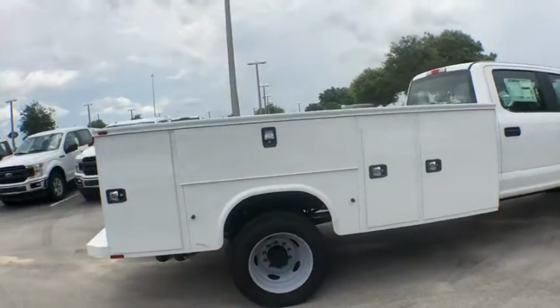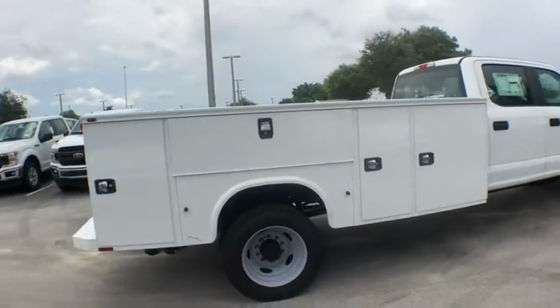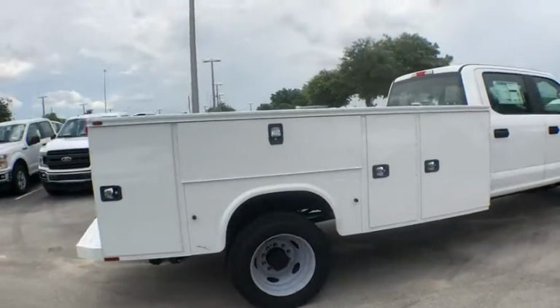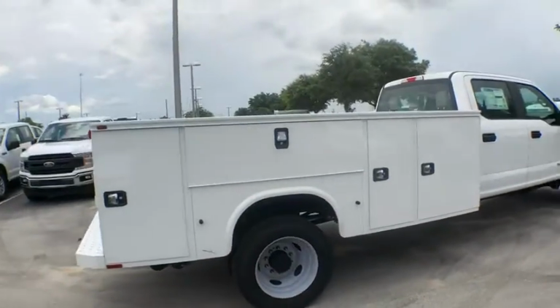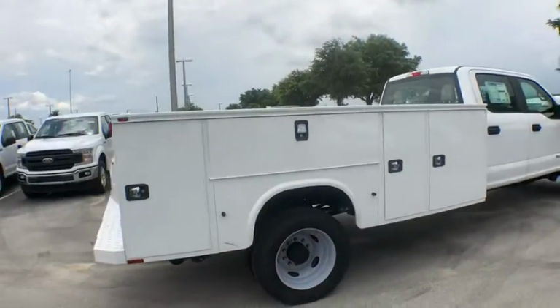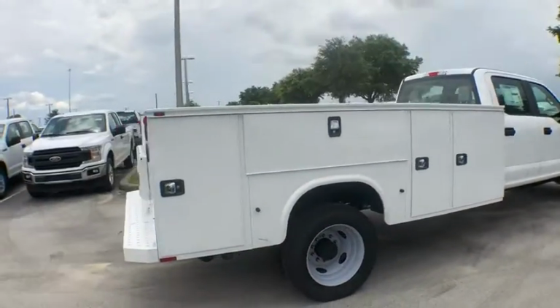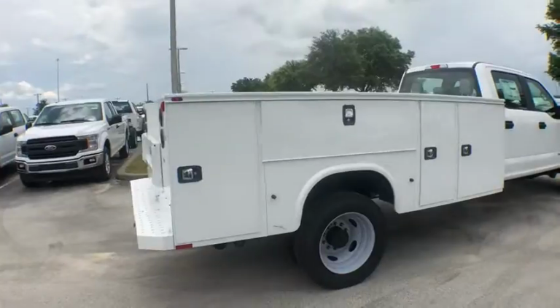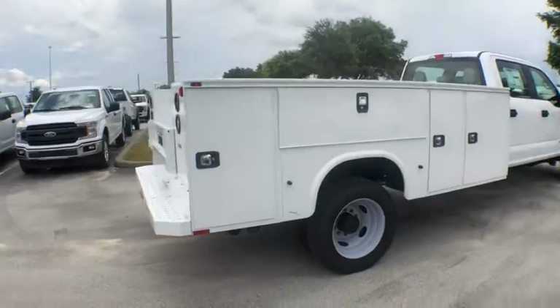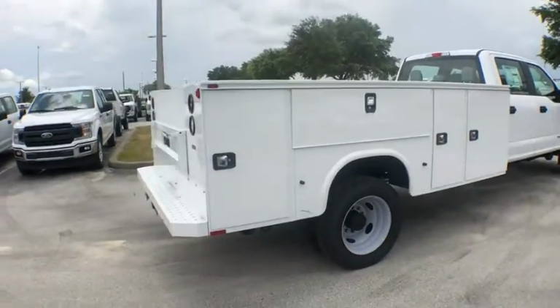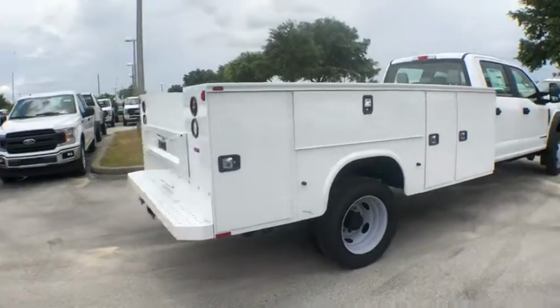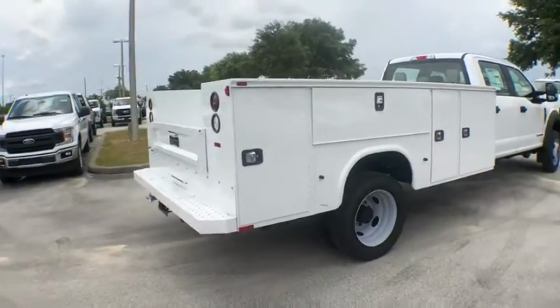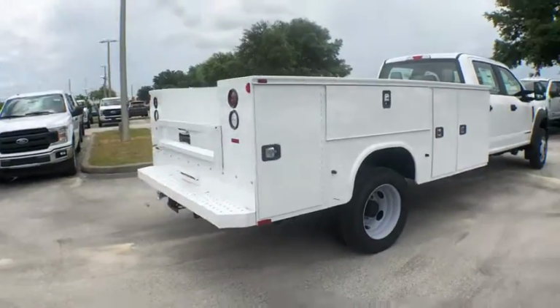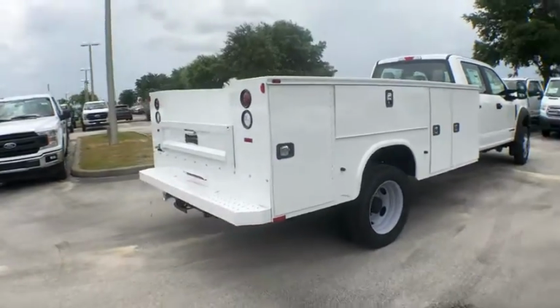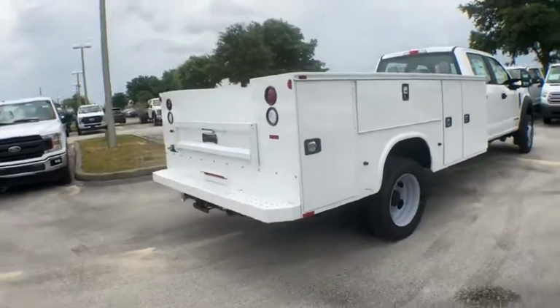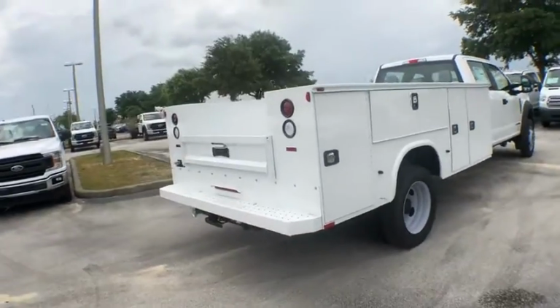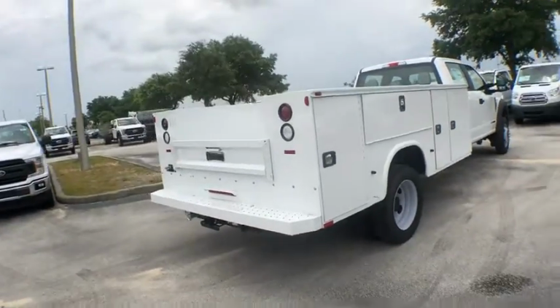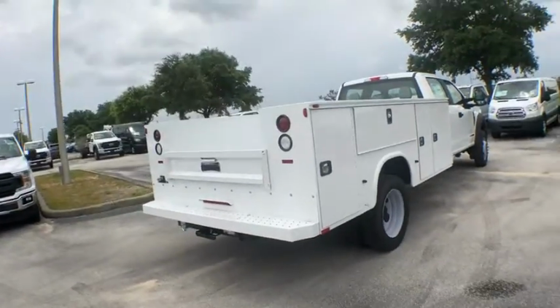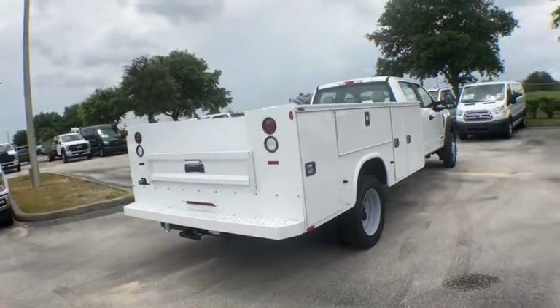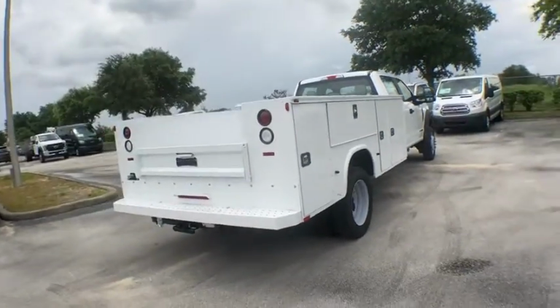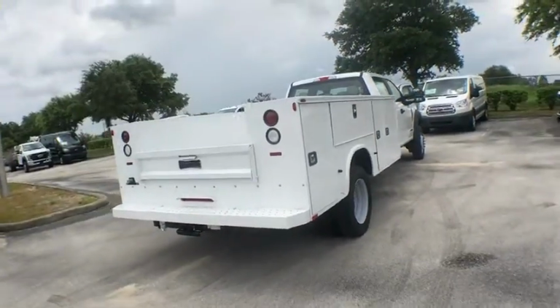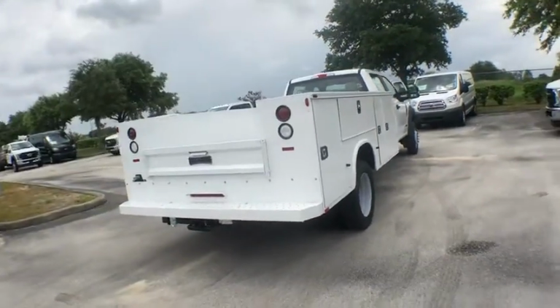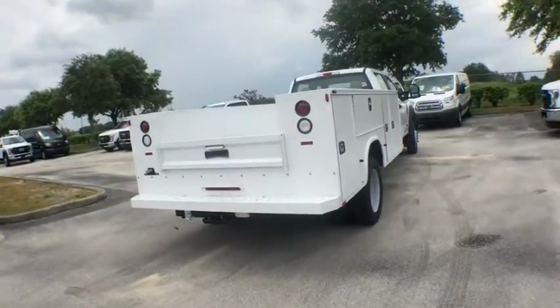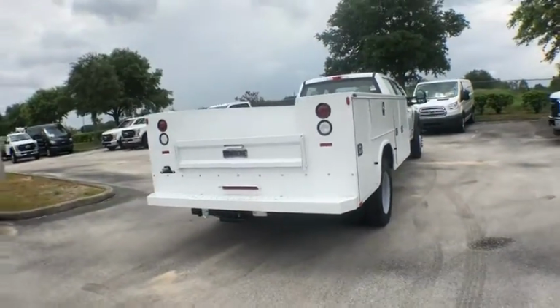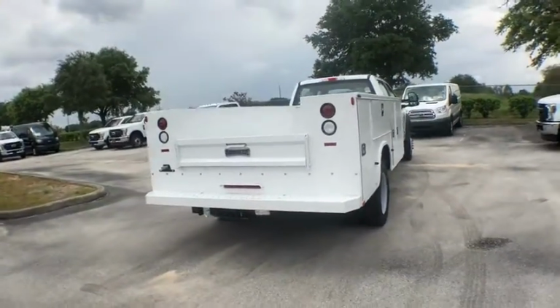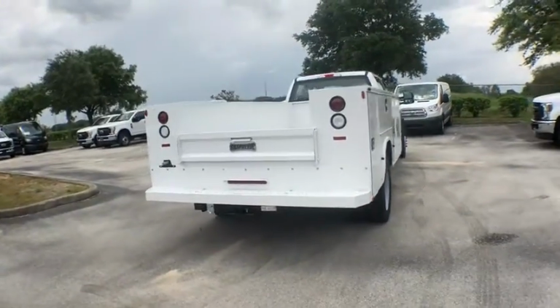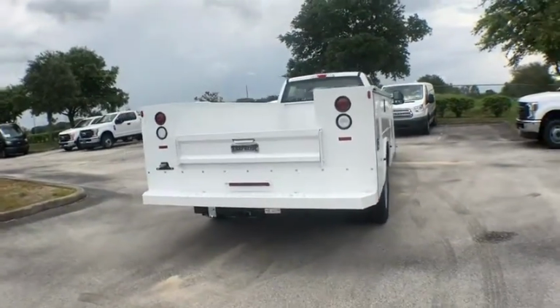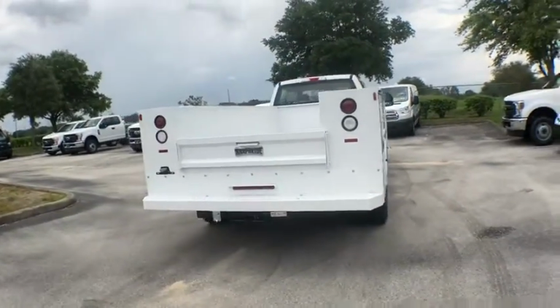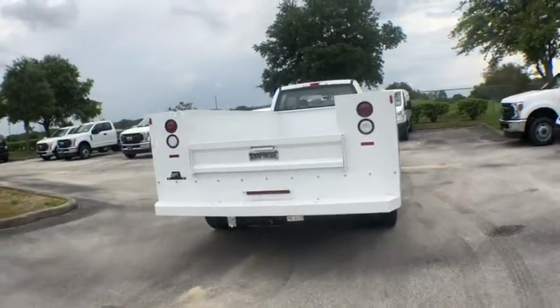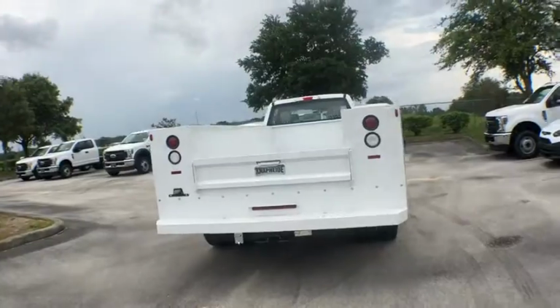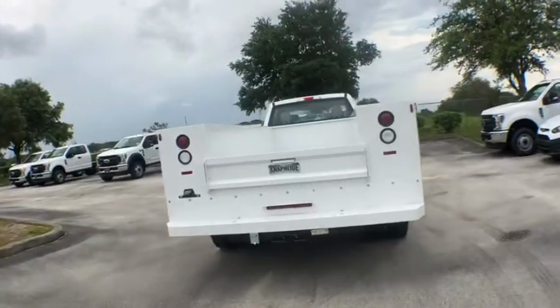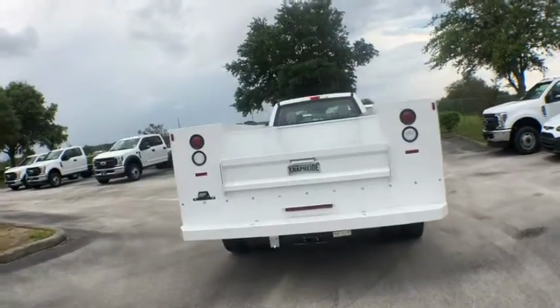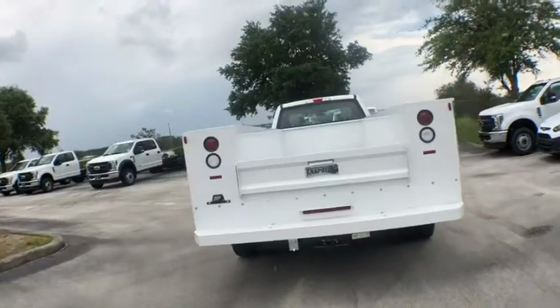Ford F-450 Super Duty. This vehicle has less than 100 miles. Here are some of this vehicle's great options.